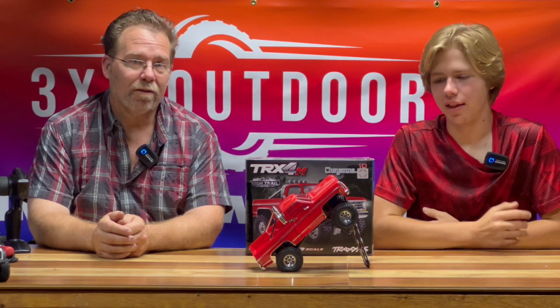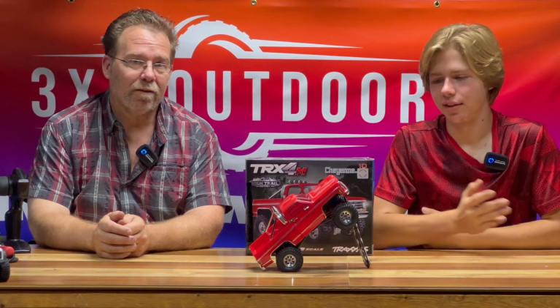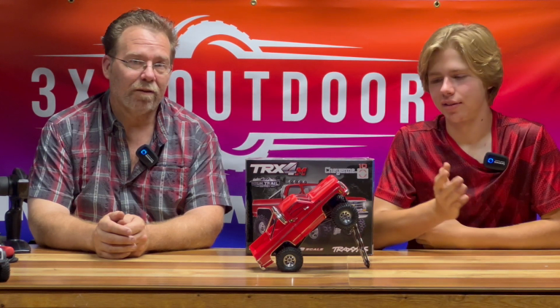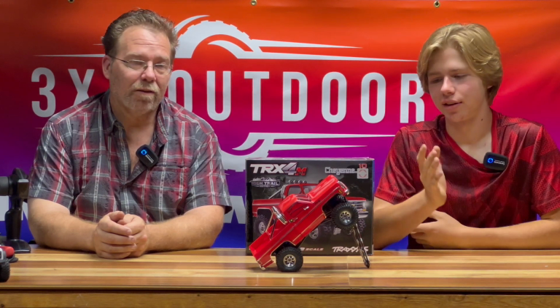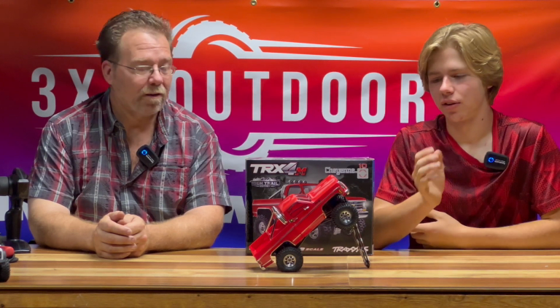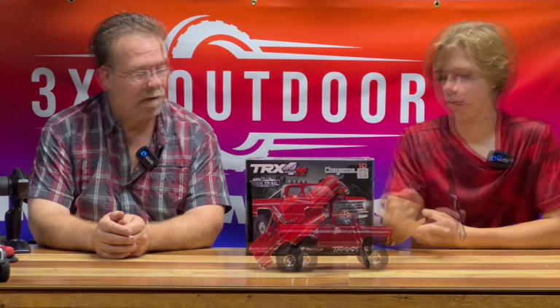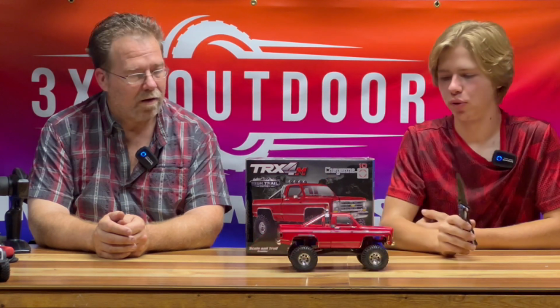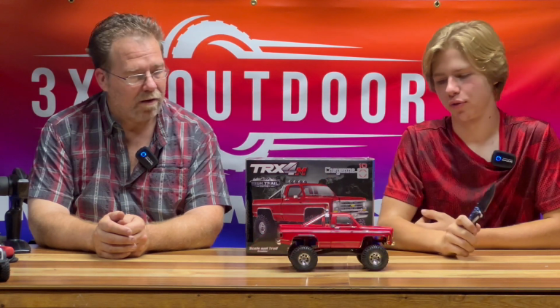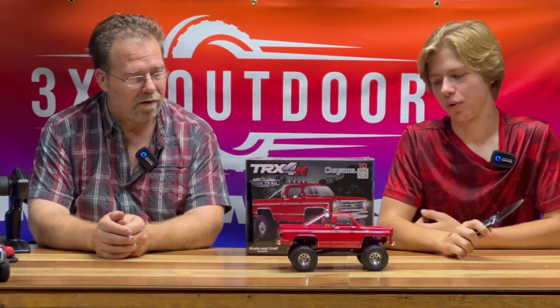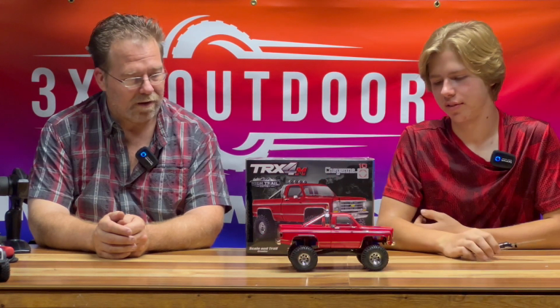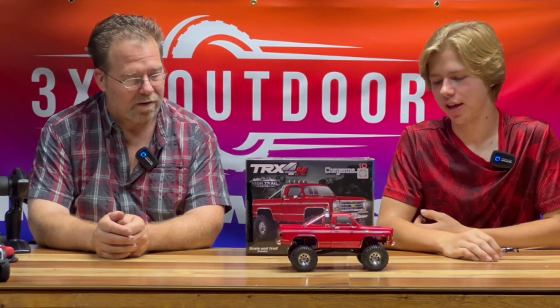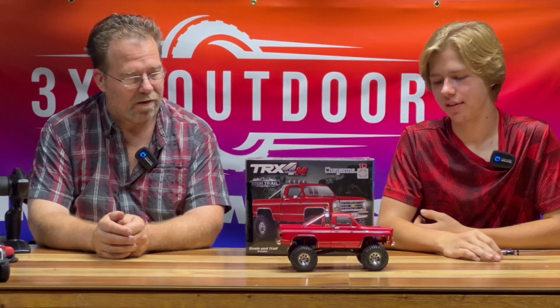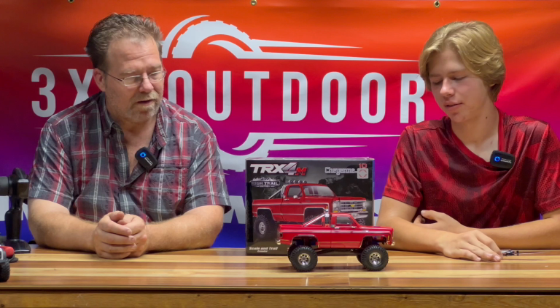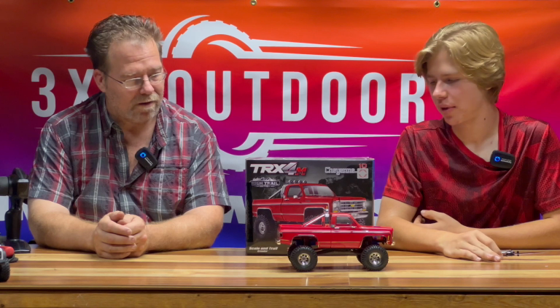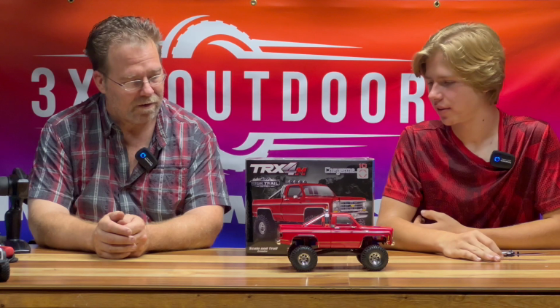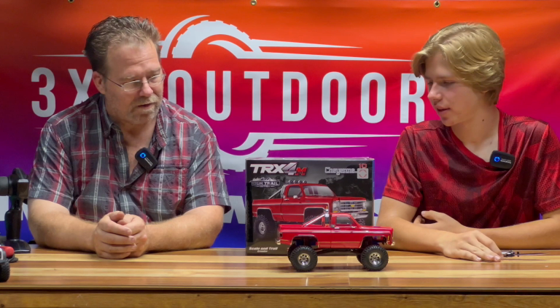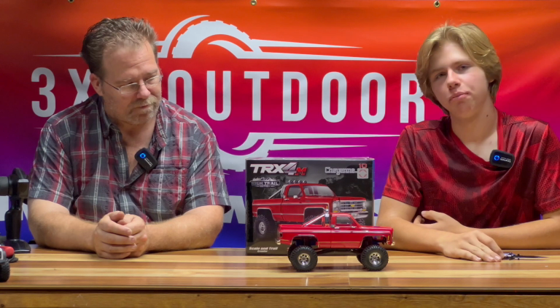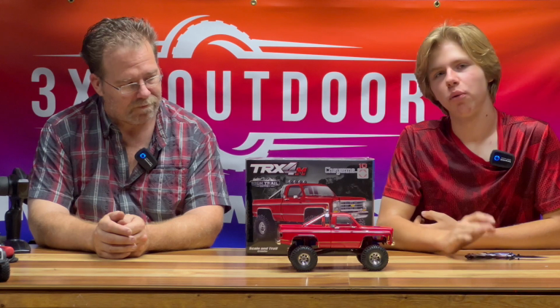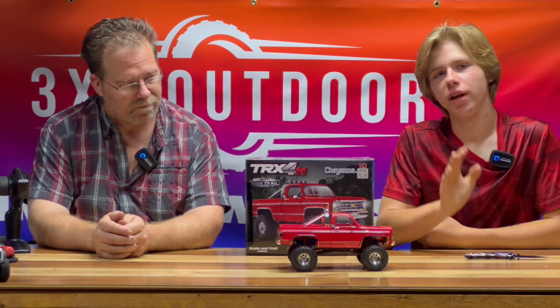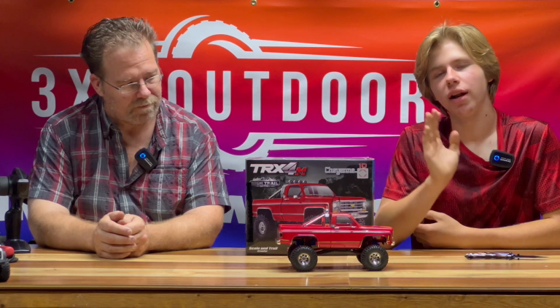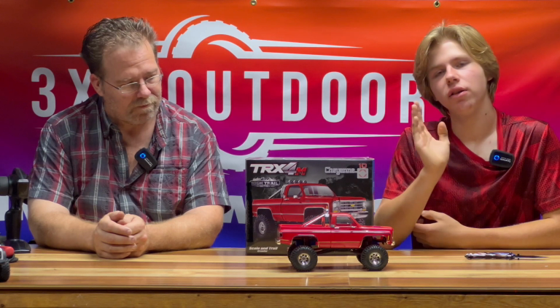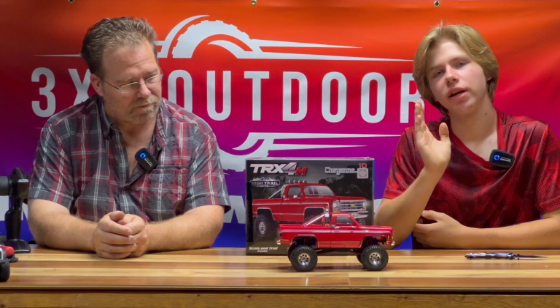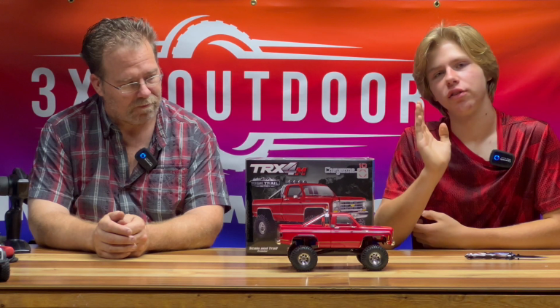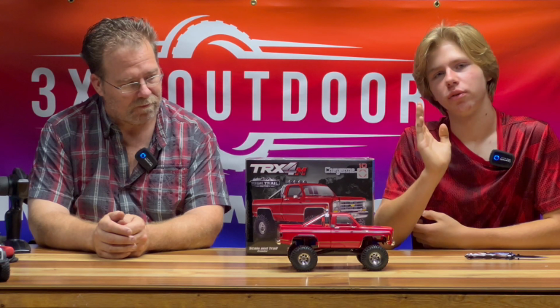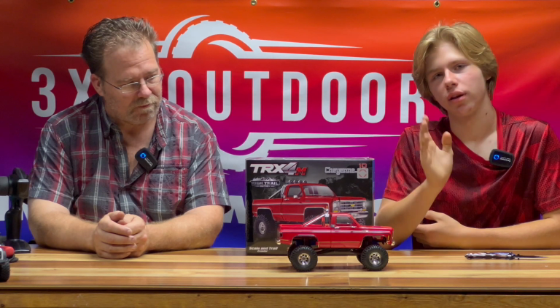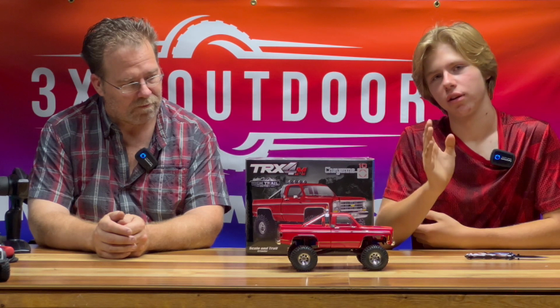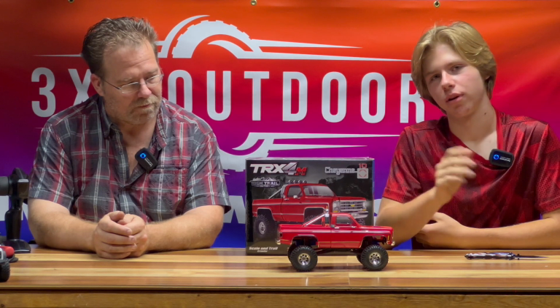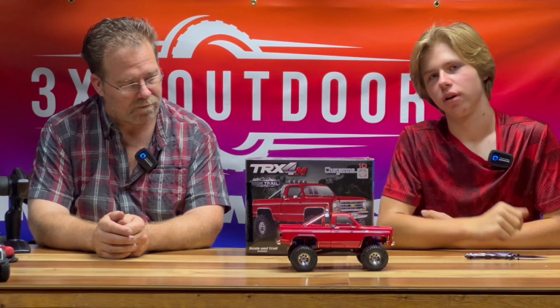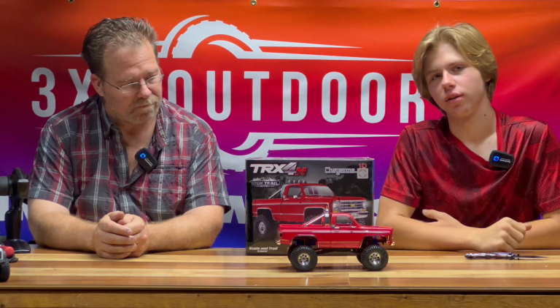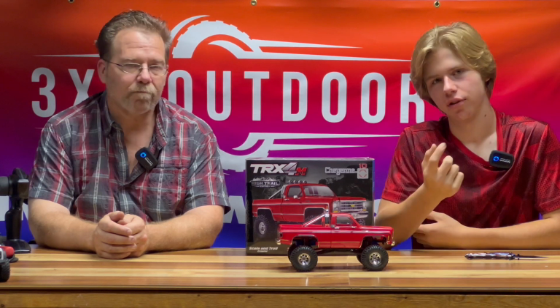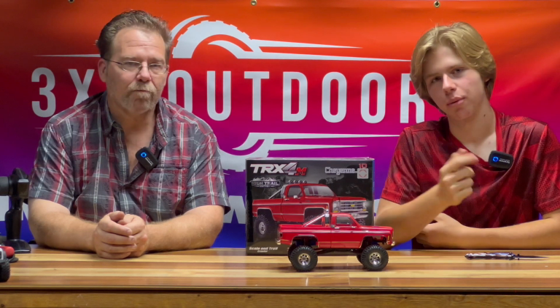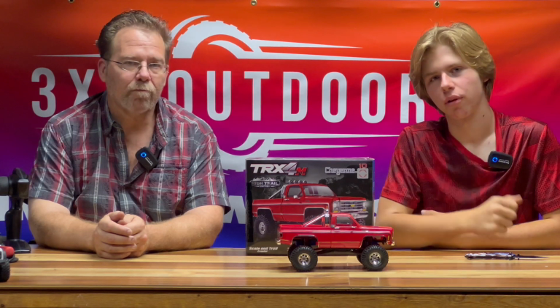I think this thing looks beautiful. Its stance is amazing, but we gotta look into it a little bit harder, so come up close.